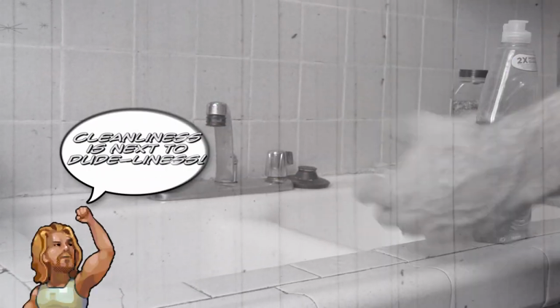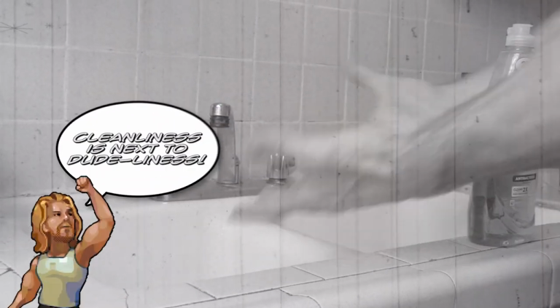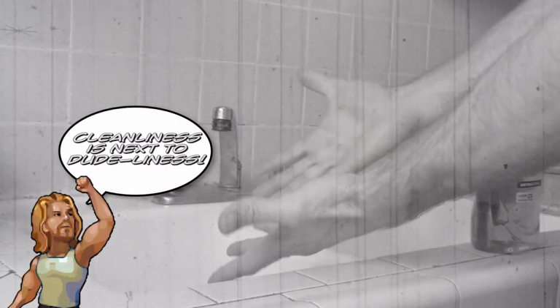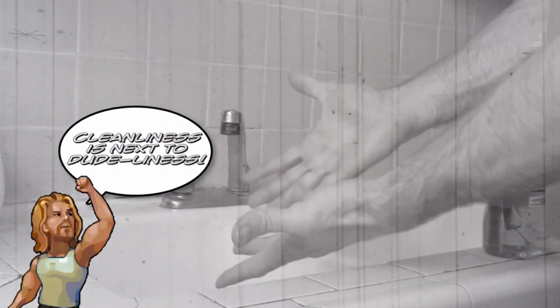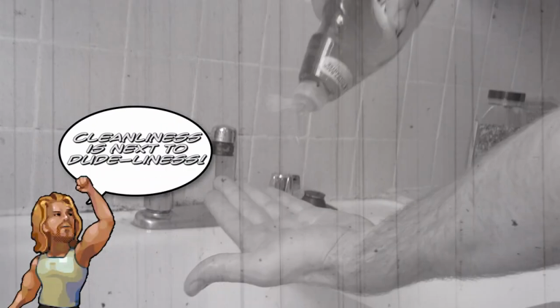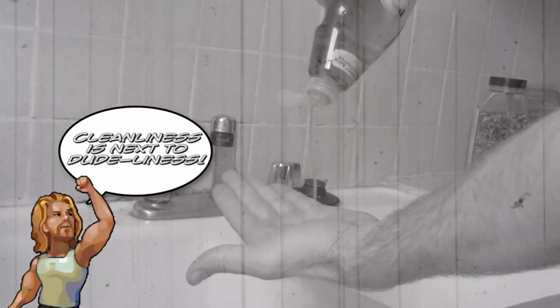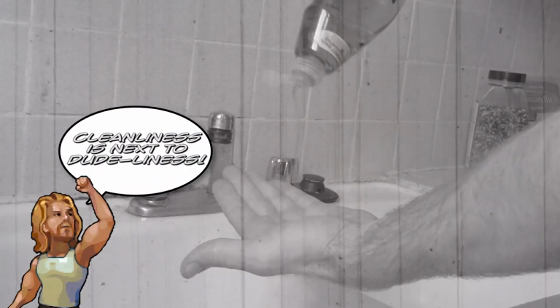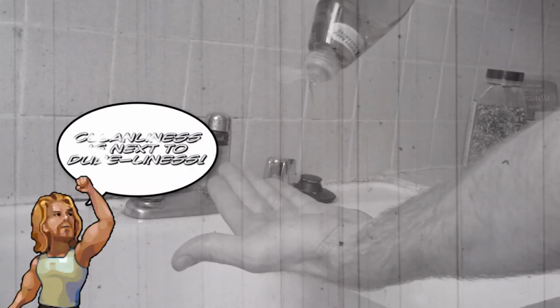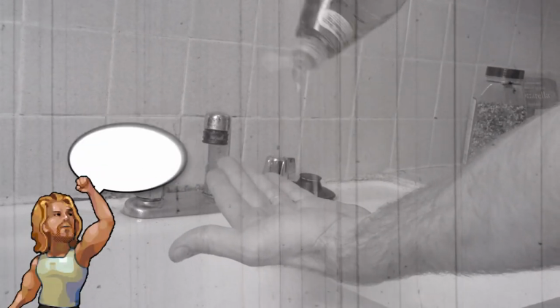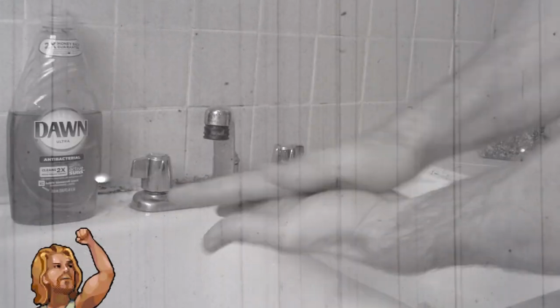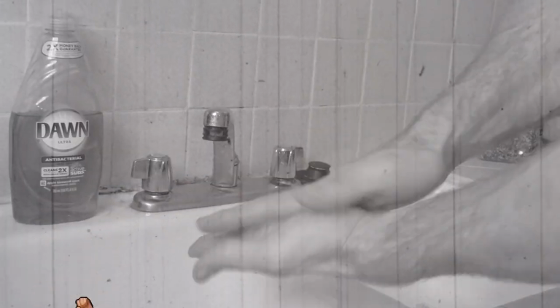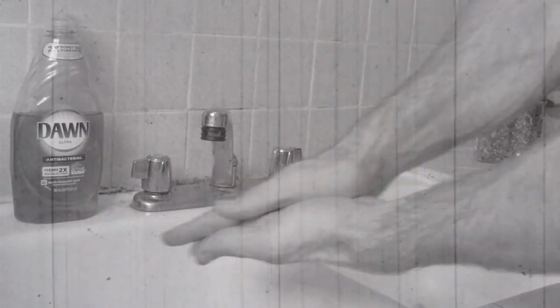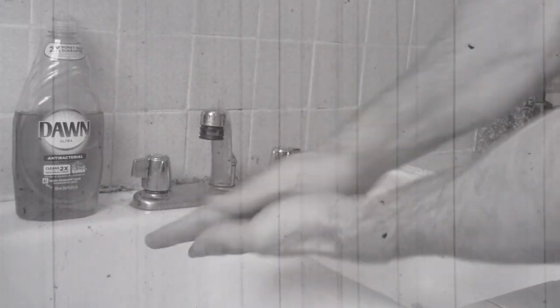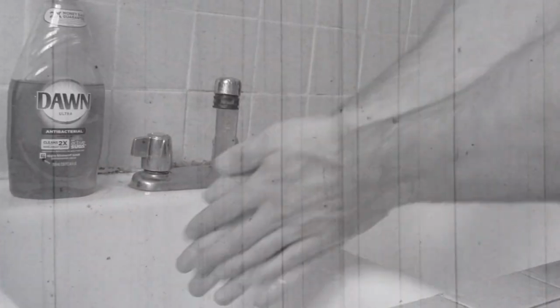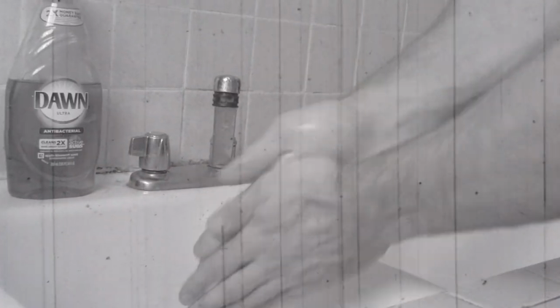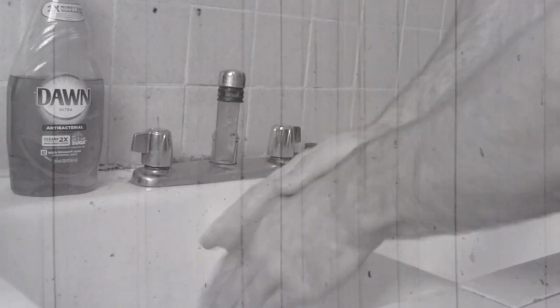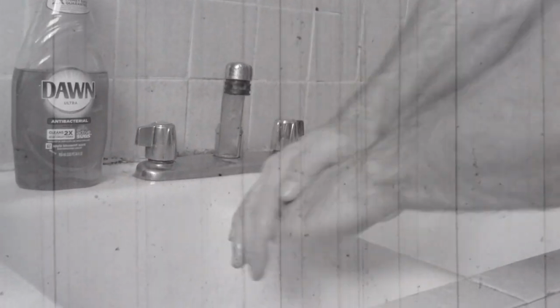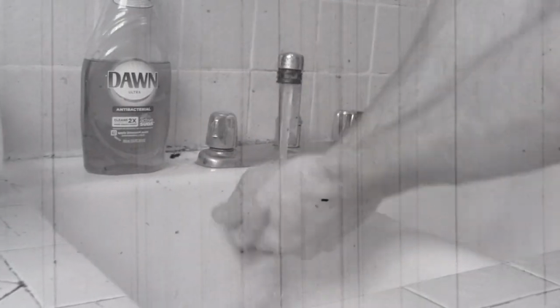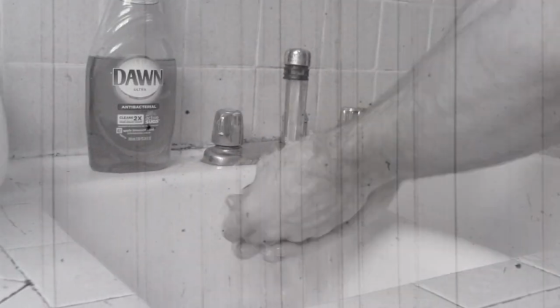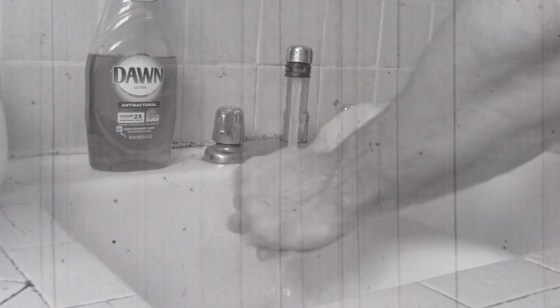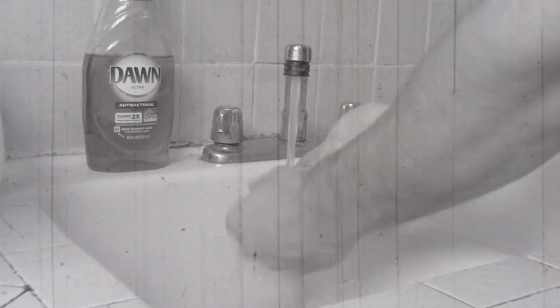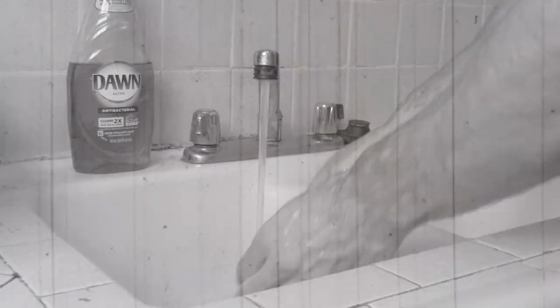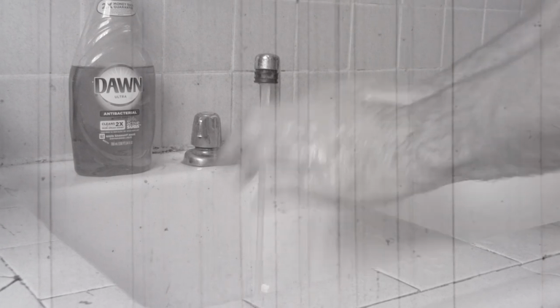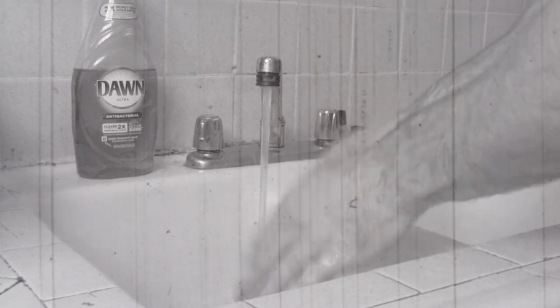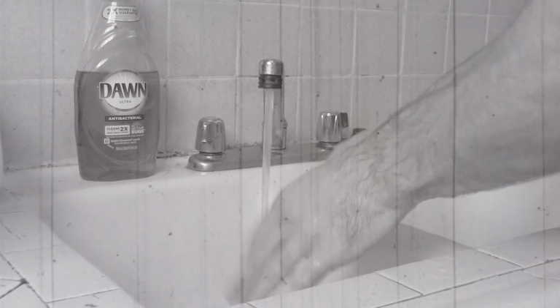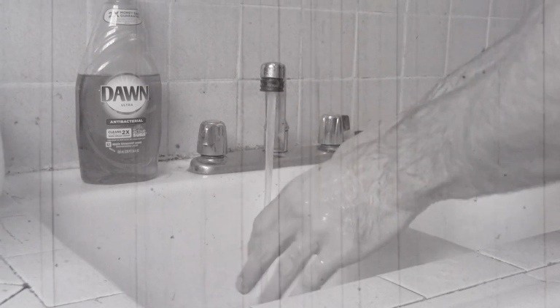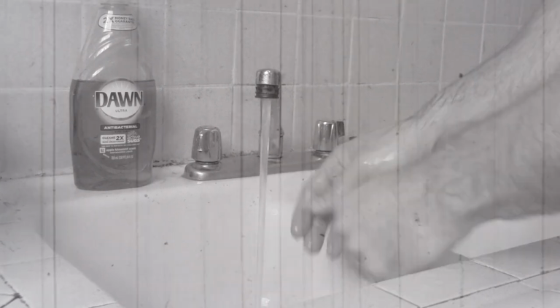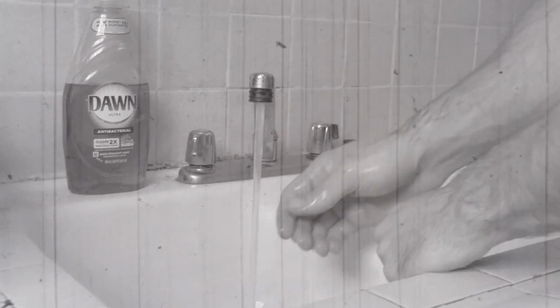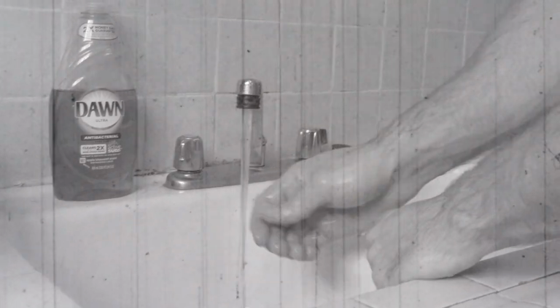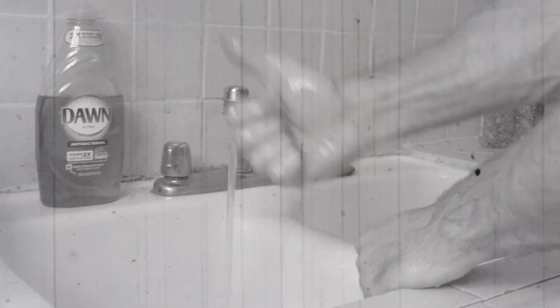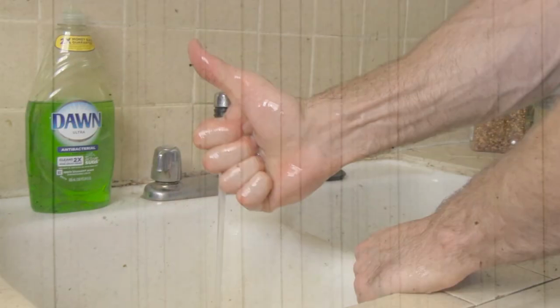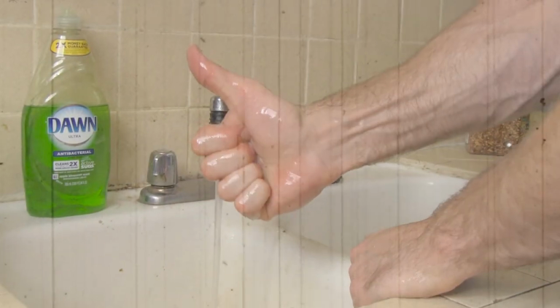Remember dudes, always wash your hands before and after handling raw meat.